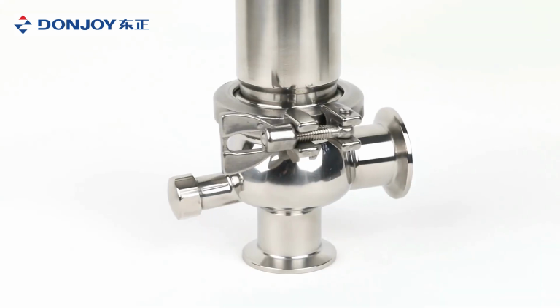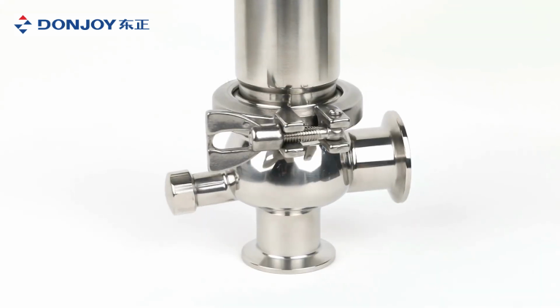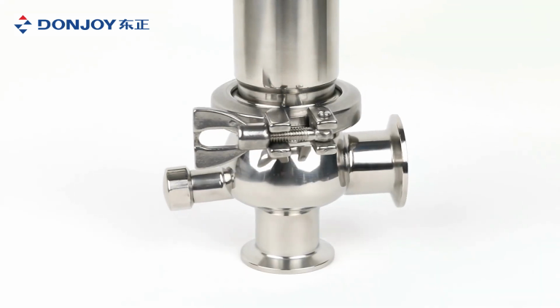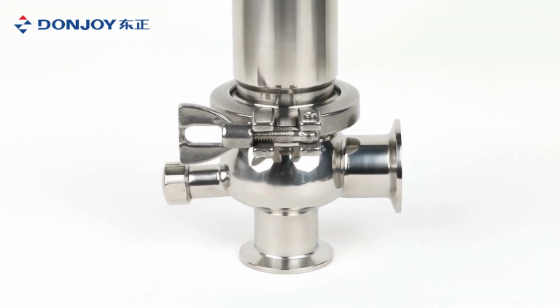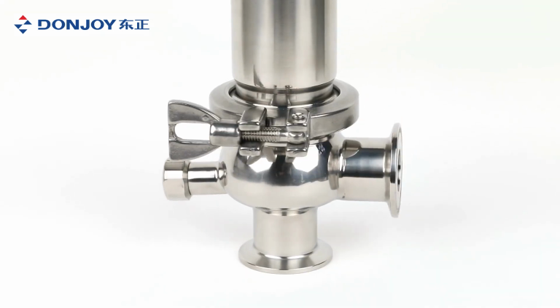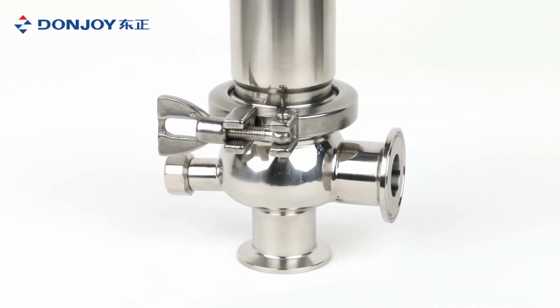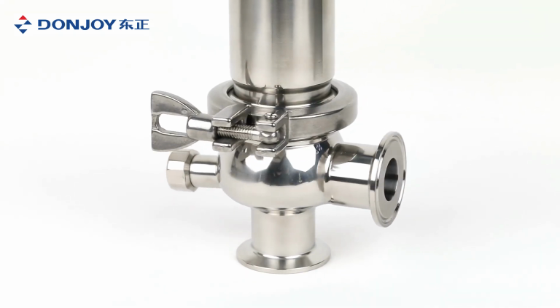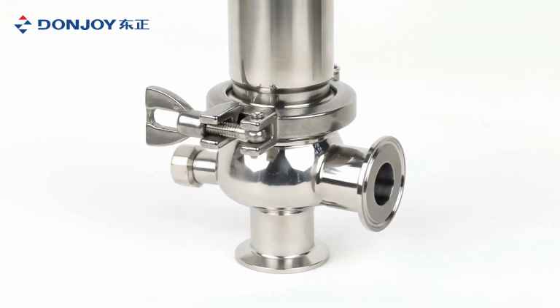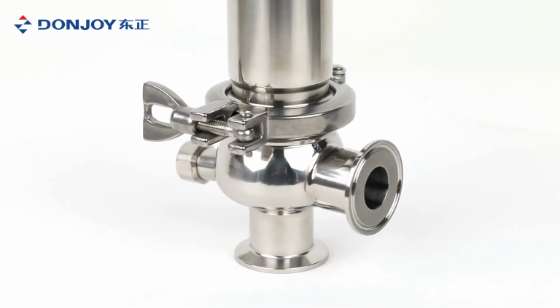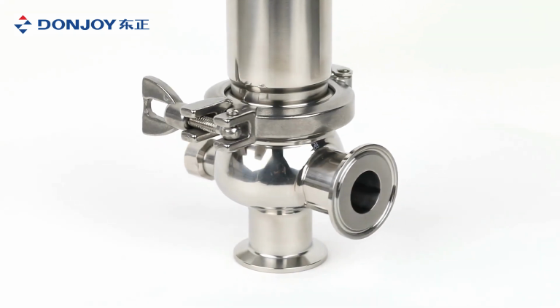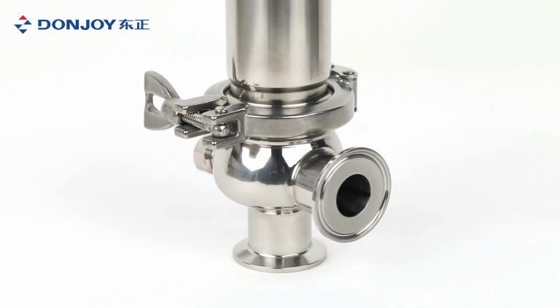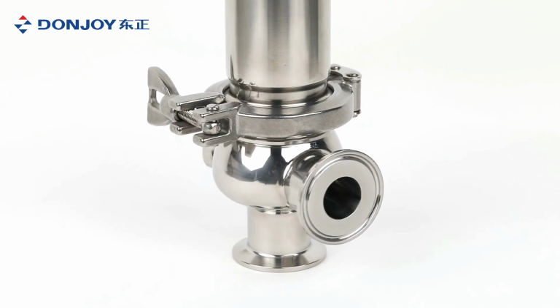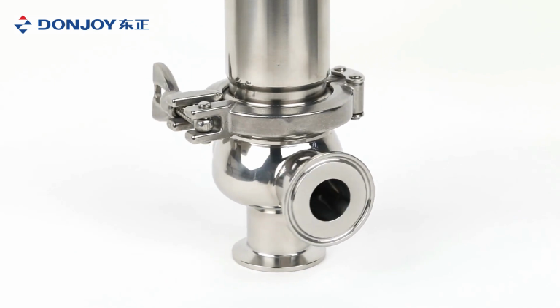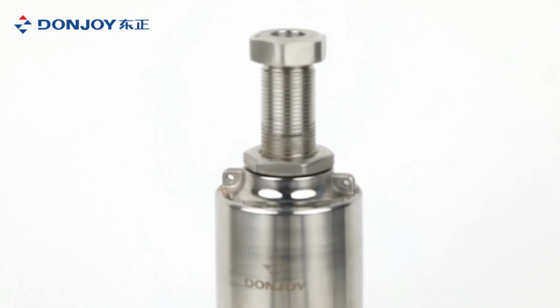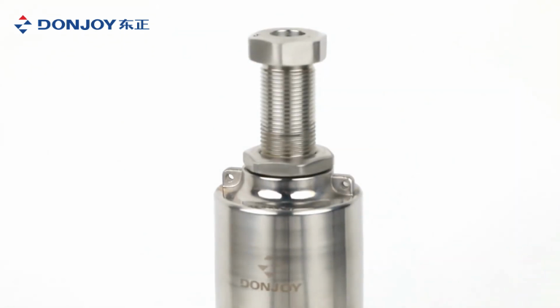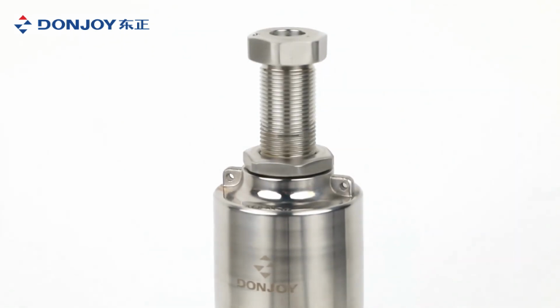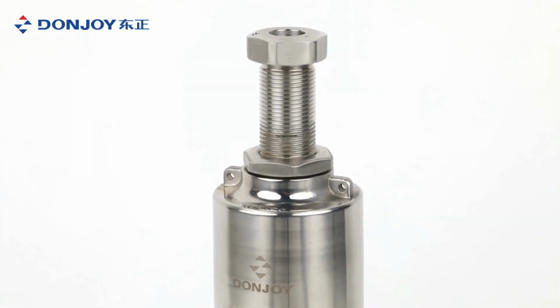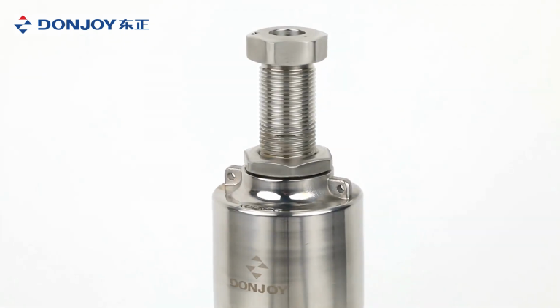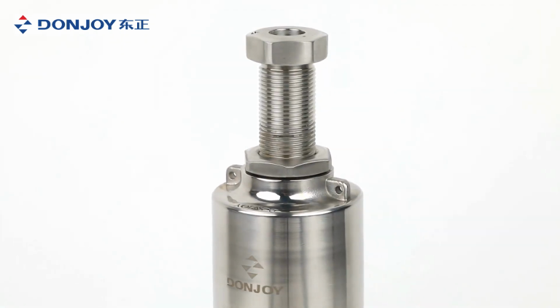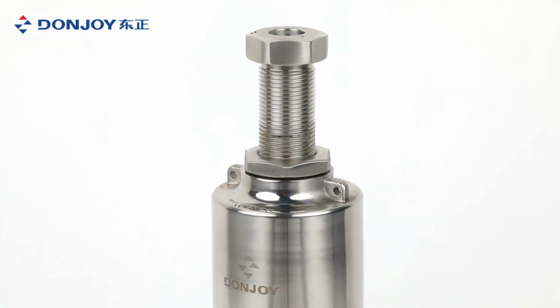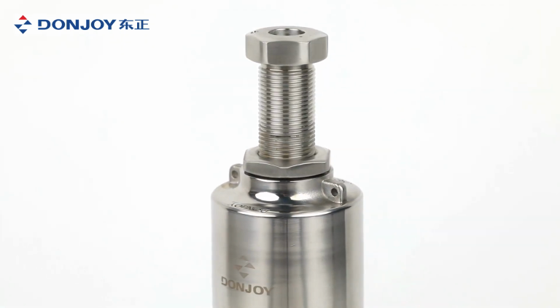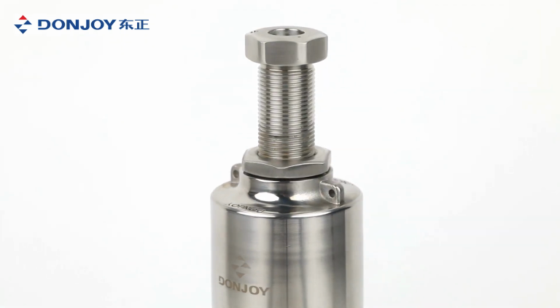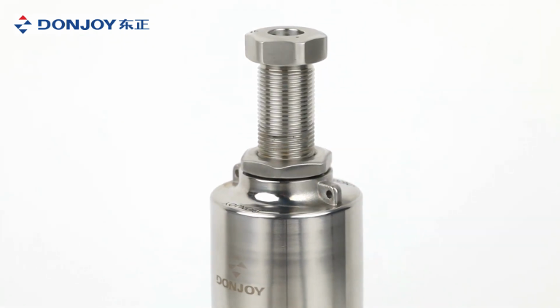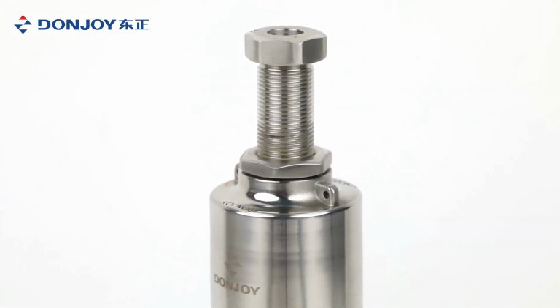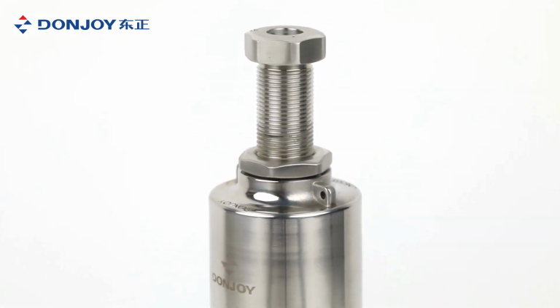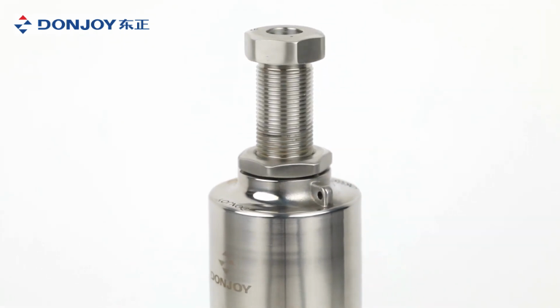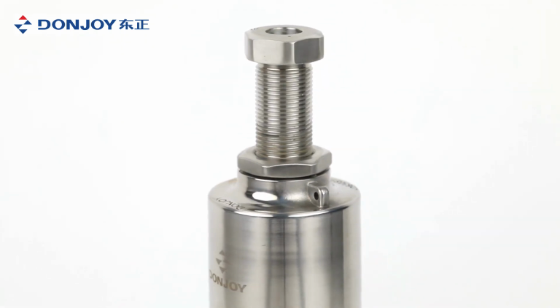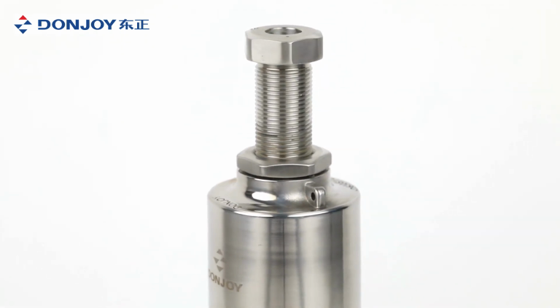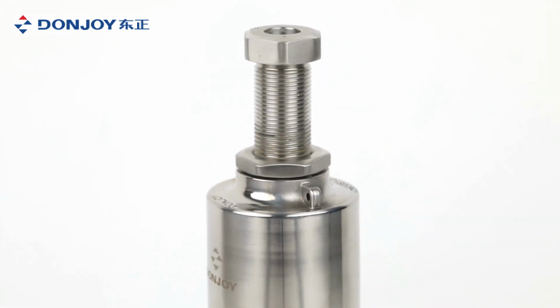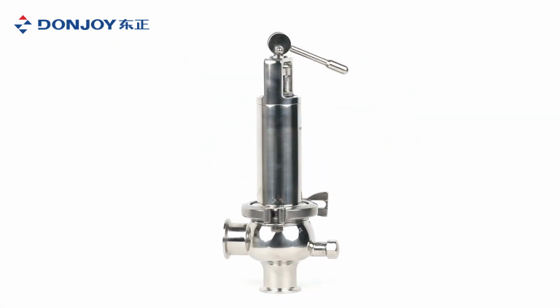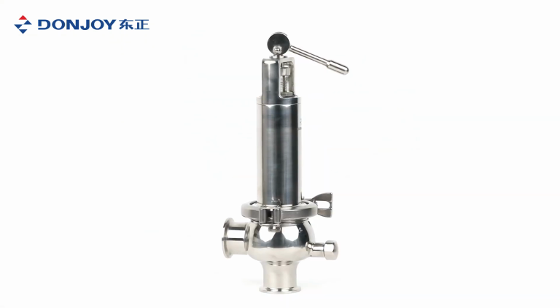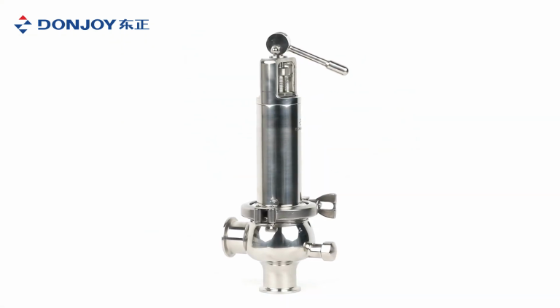The safety valve is also called an overflow valve. There are flange, clamp, weld, and thread connections available.